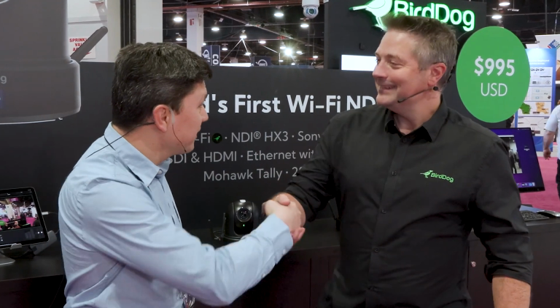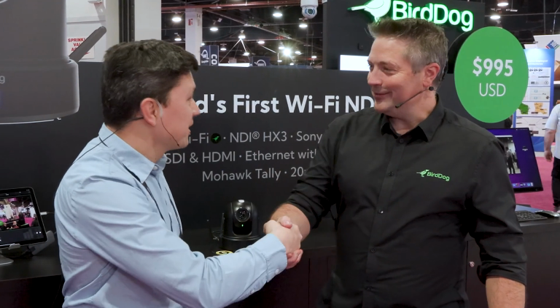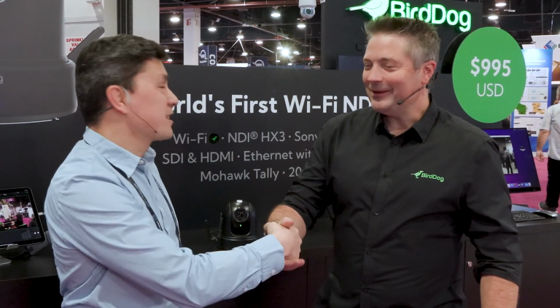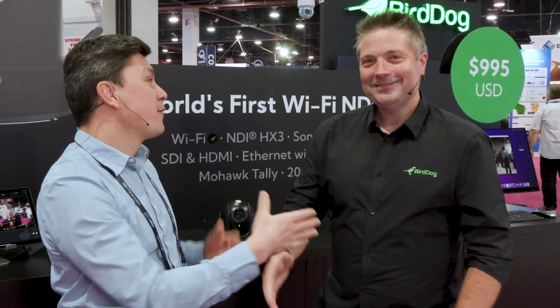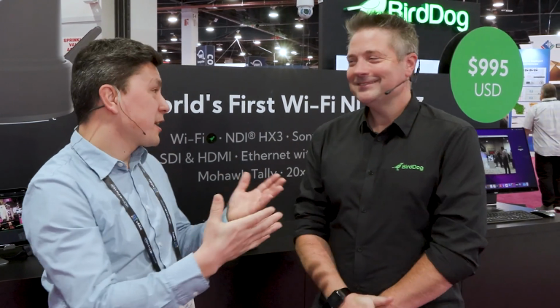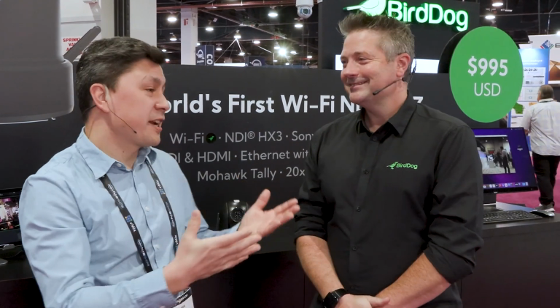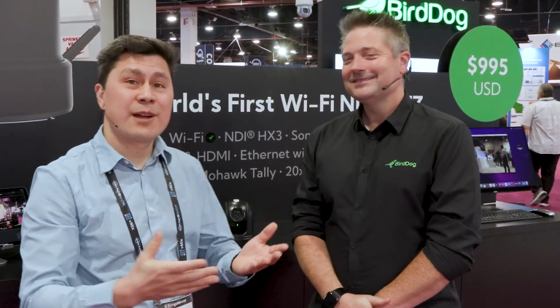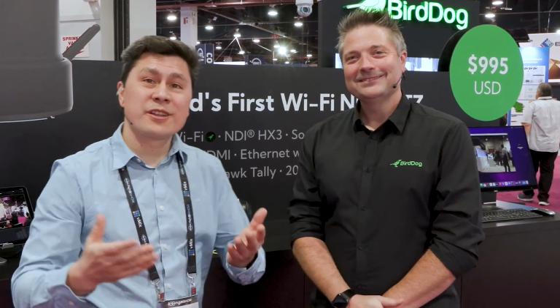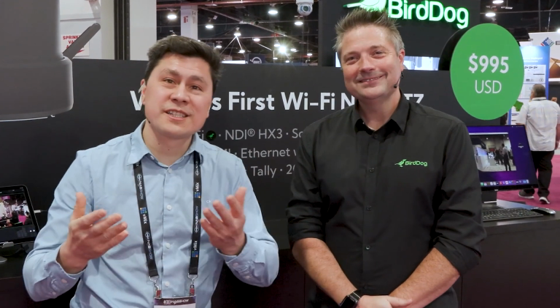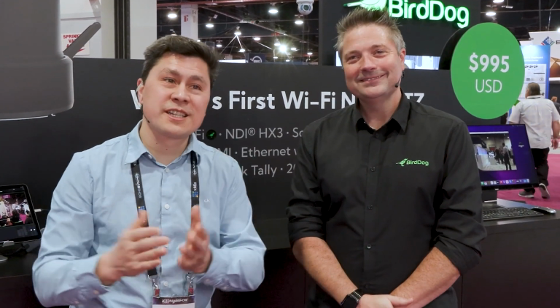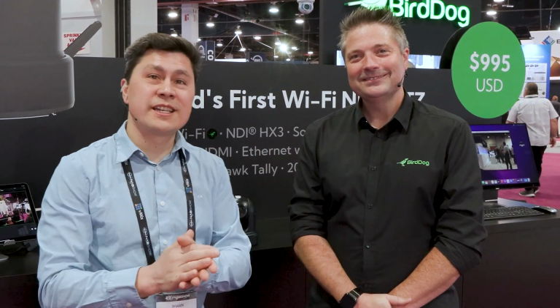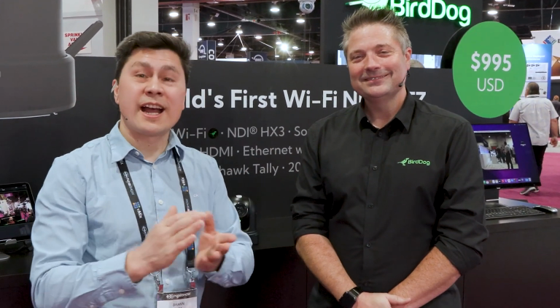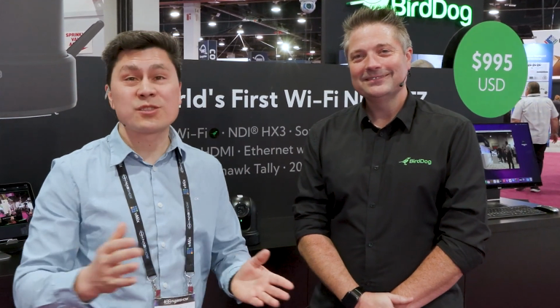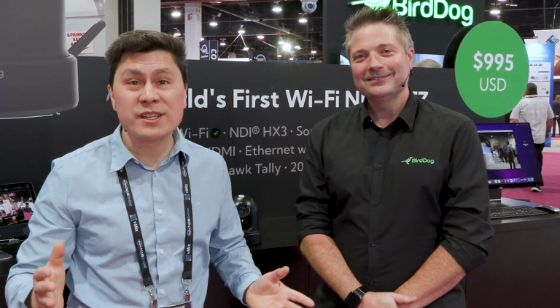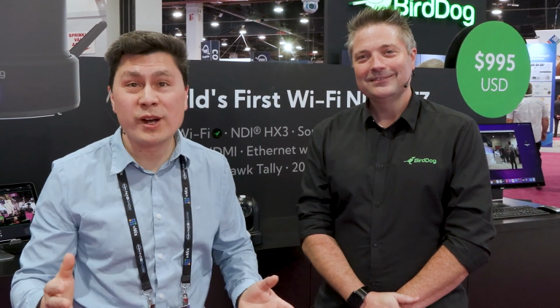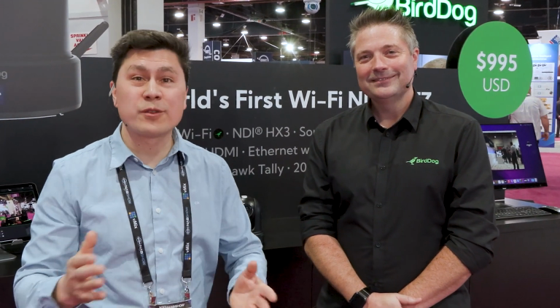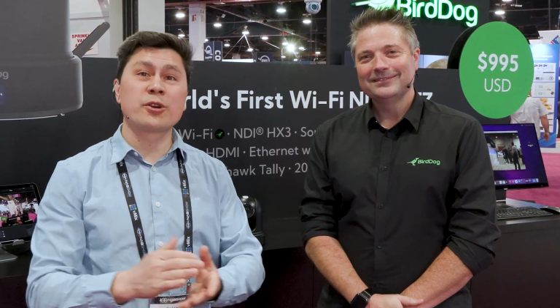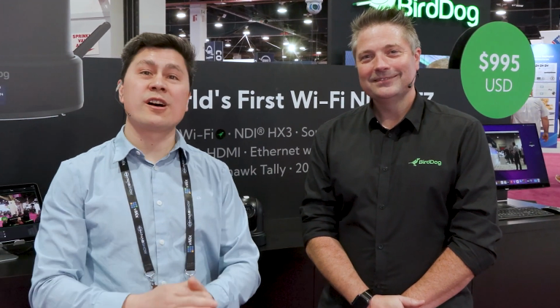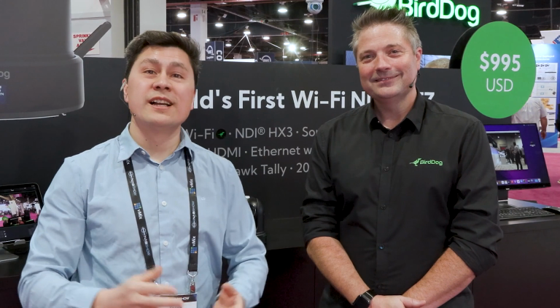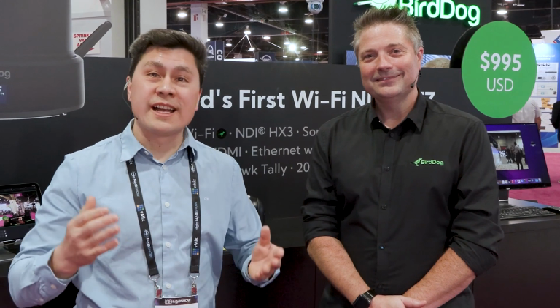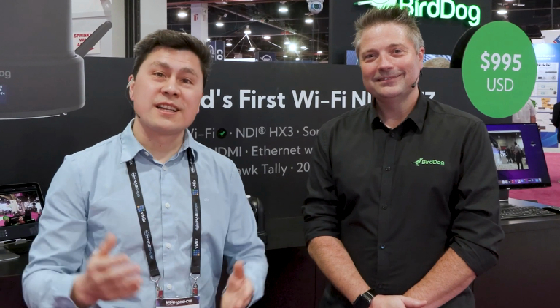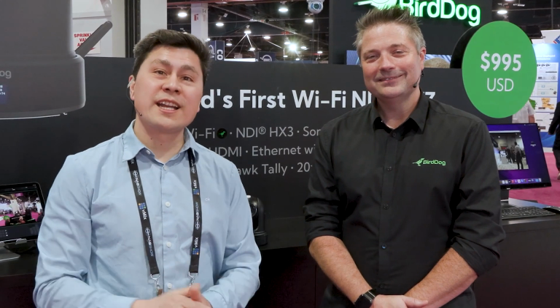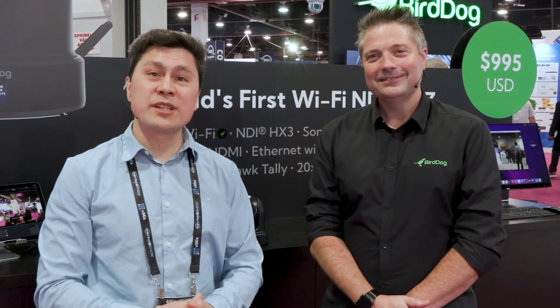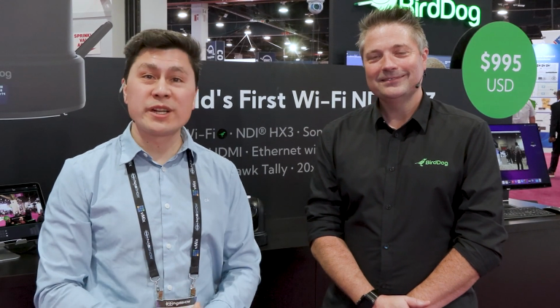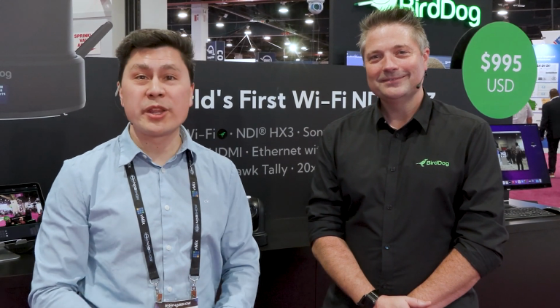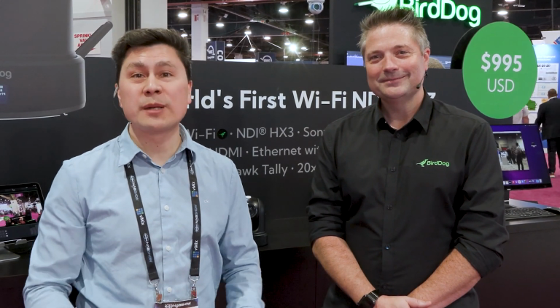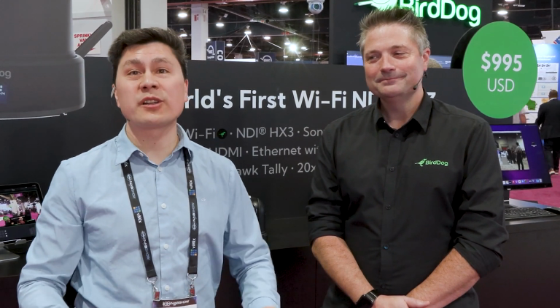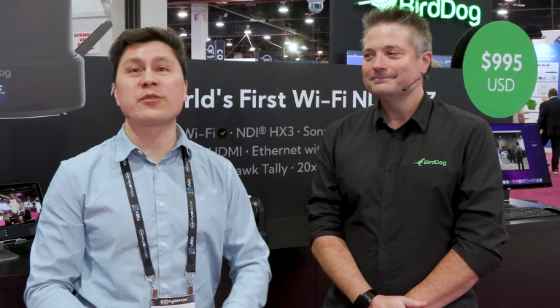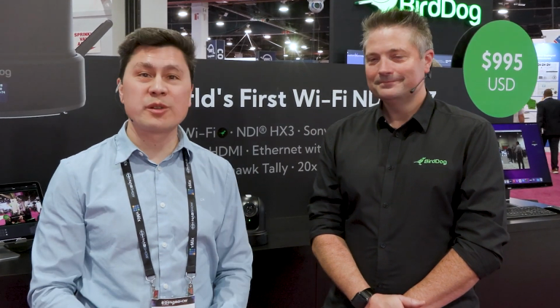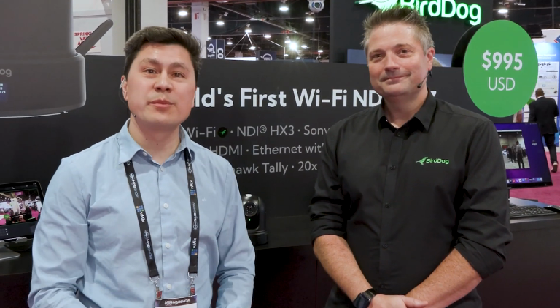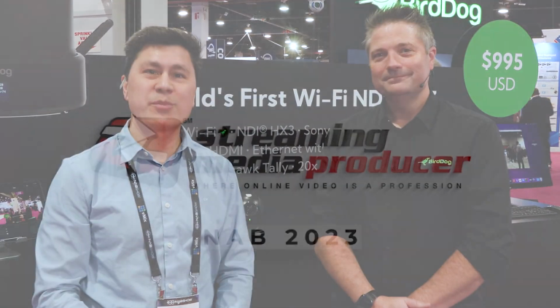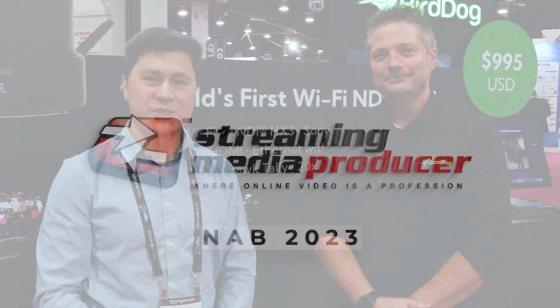Thank you very much, Dan. Thank you so much — it's a very exciting camera. This is the X120 from BirdDog at NAB 2023. I'm Sean Lyme for Streaming Media Producer.